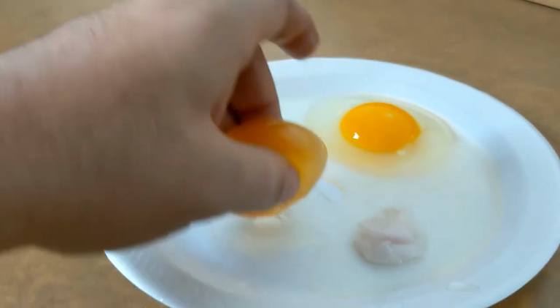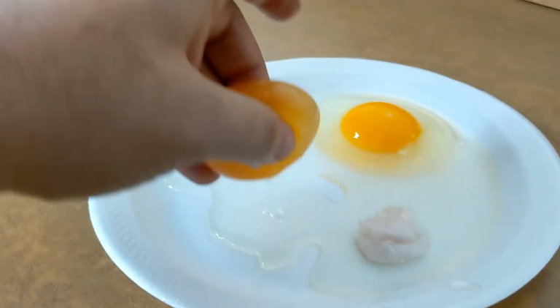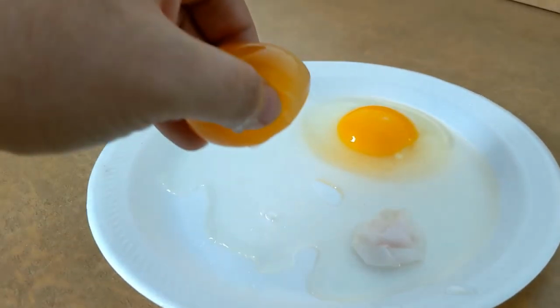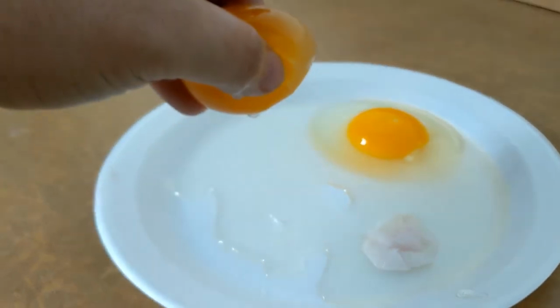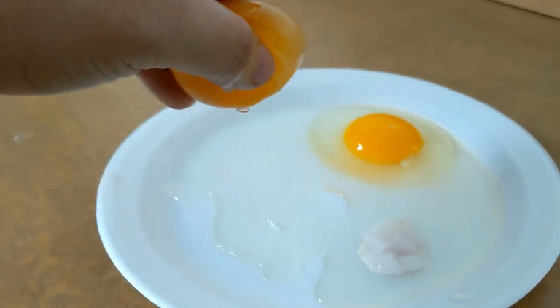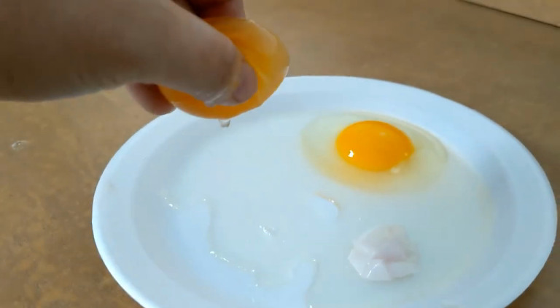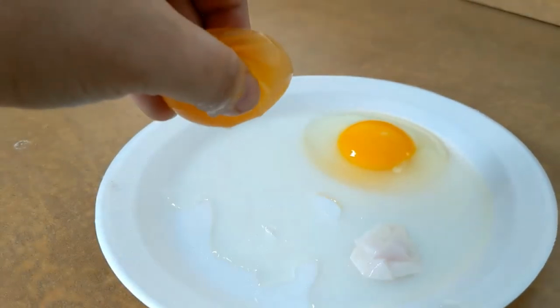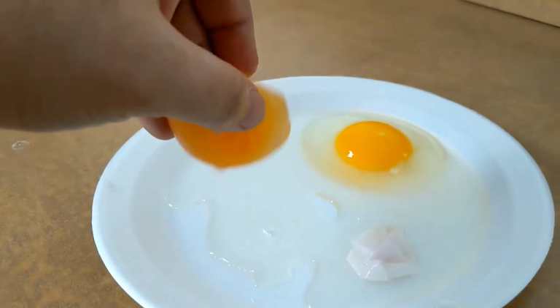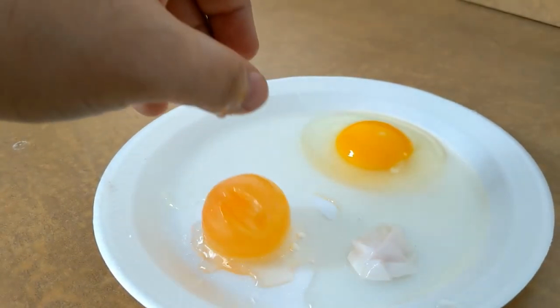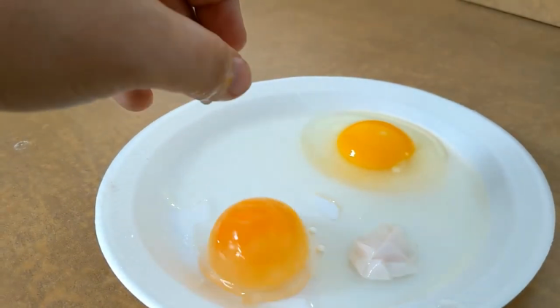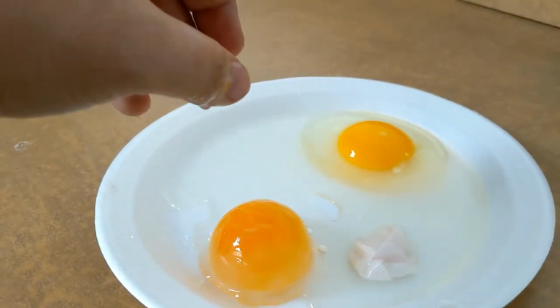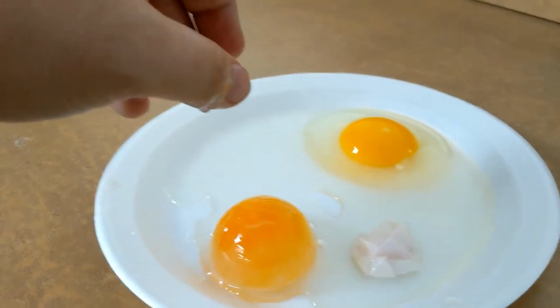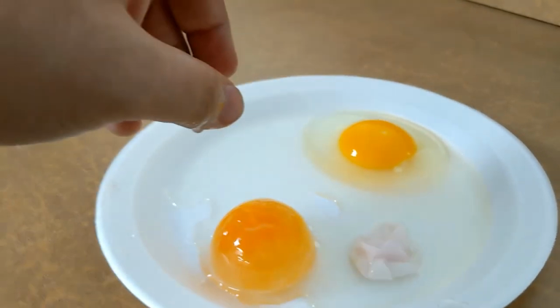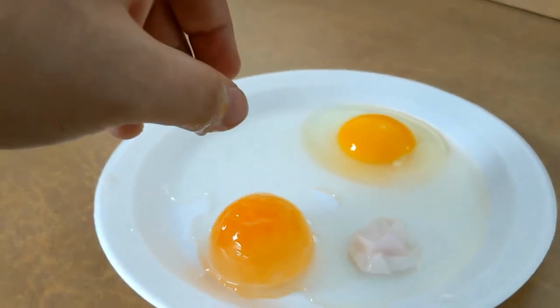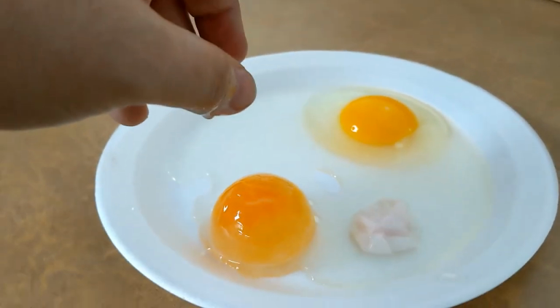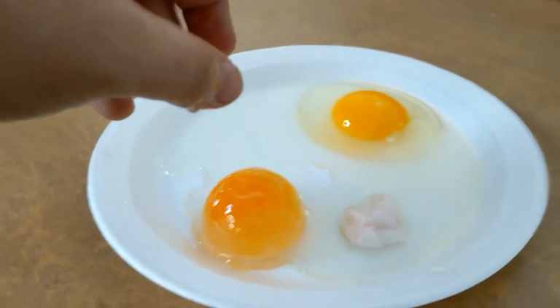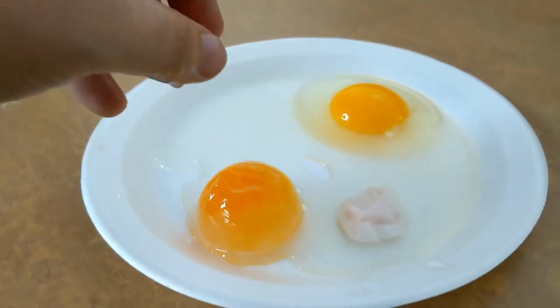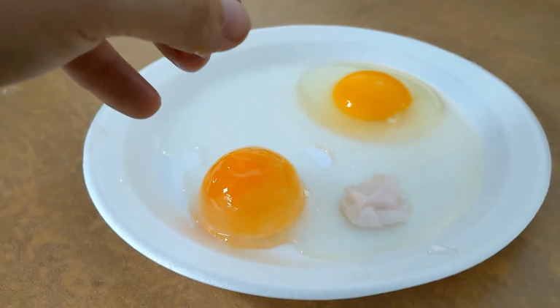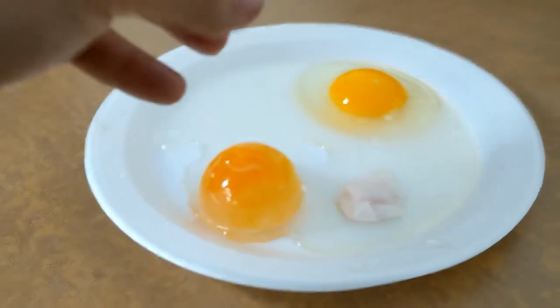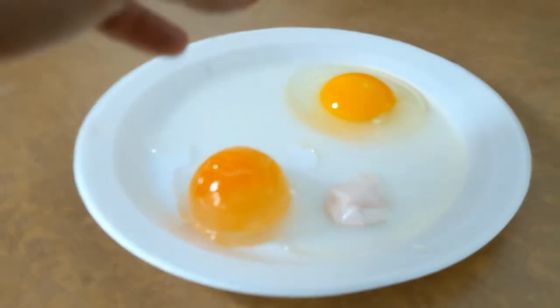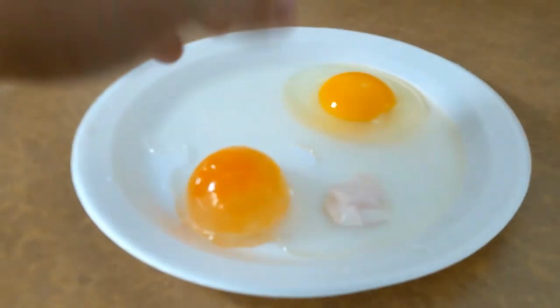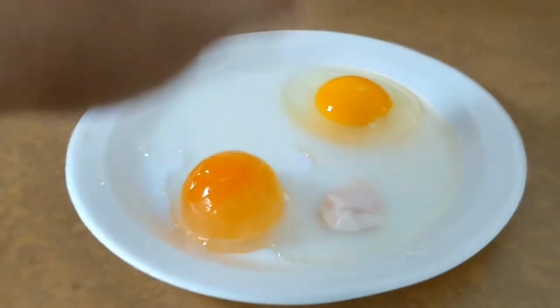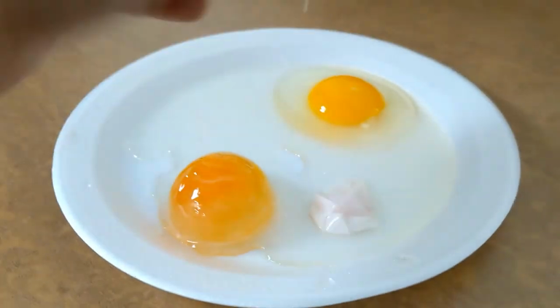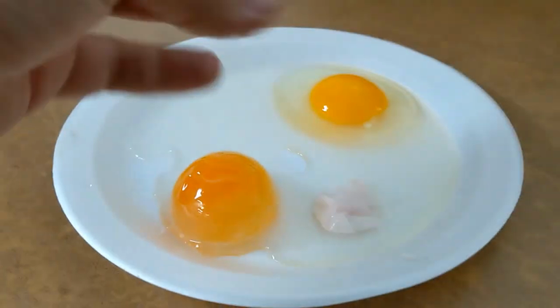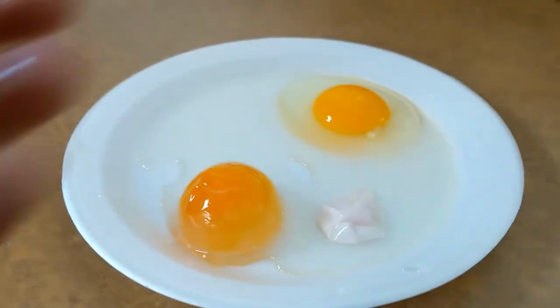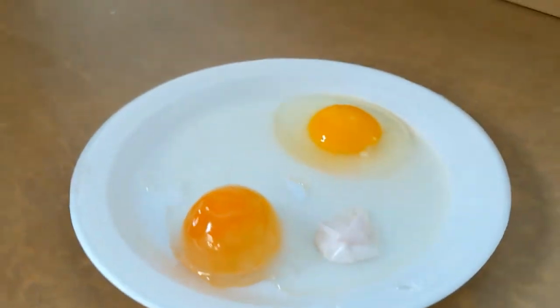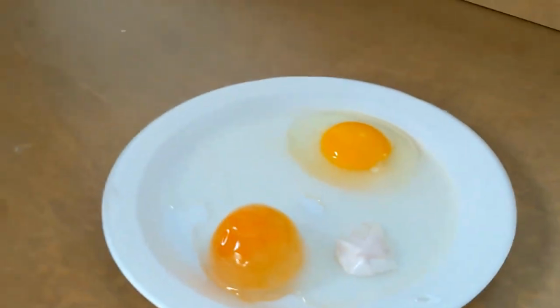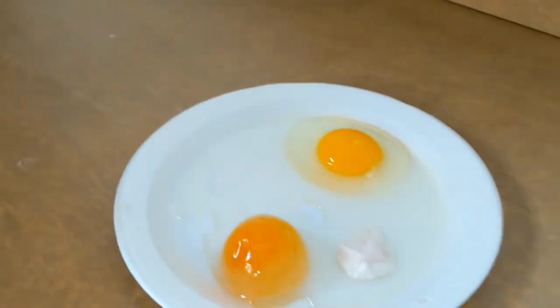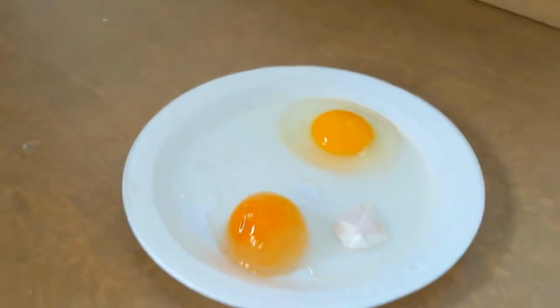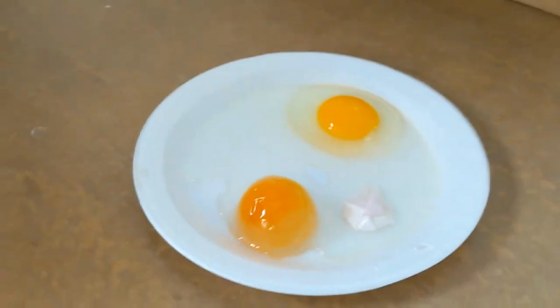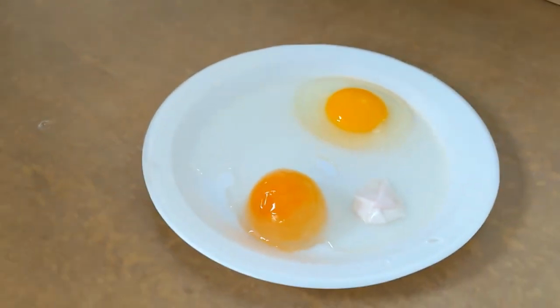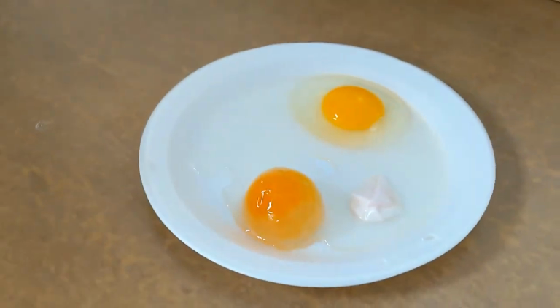So there you go. Those are your egg experiments. I hope you had fun watching these, and I hope to see you next month.